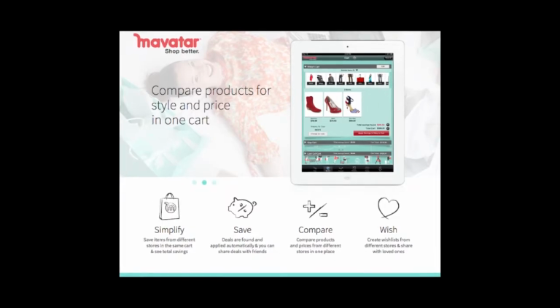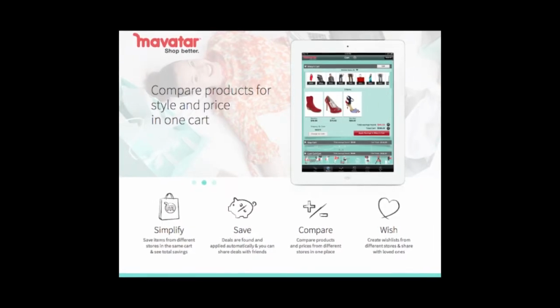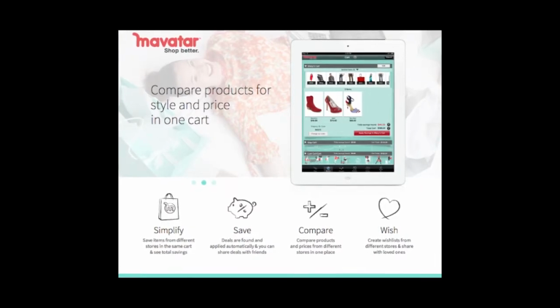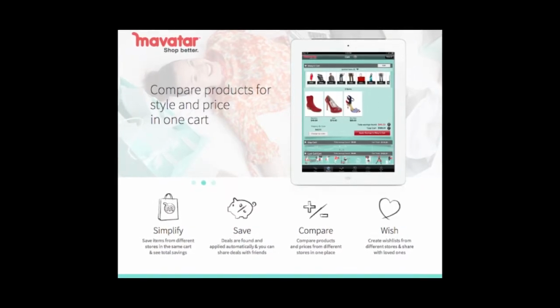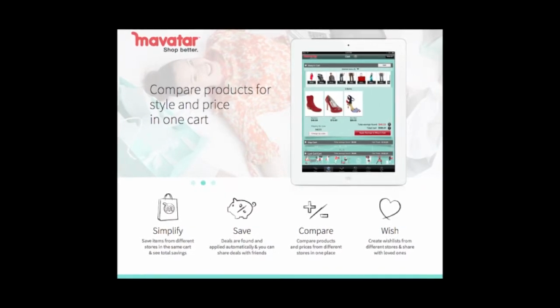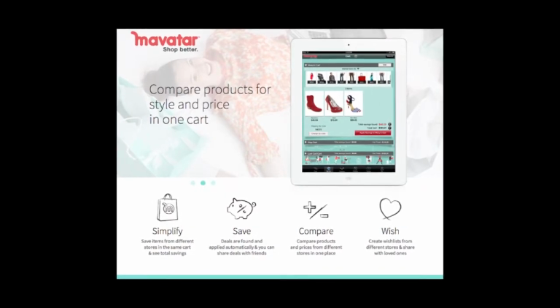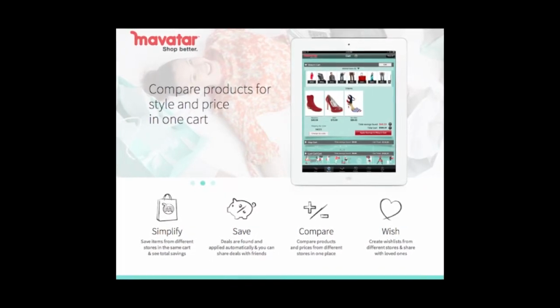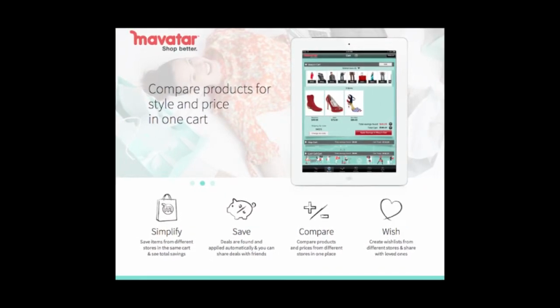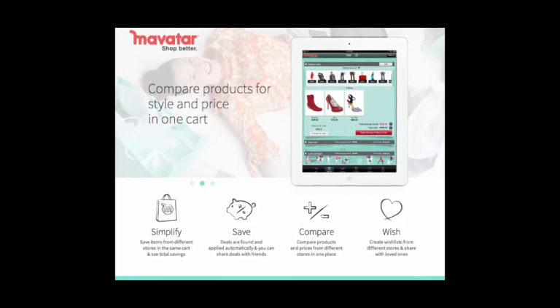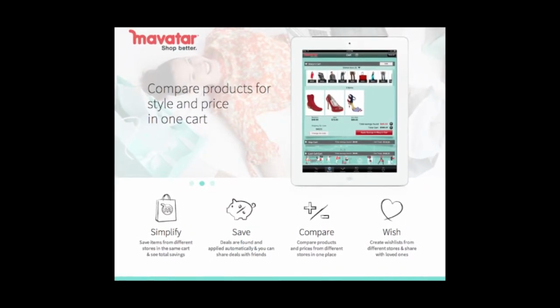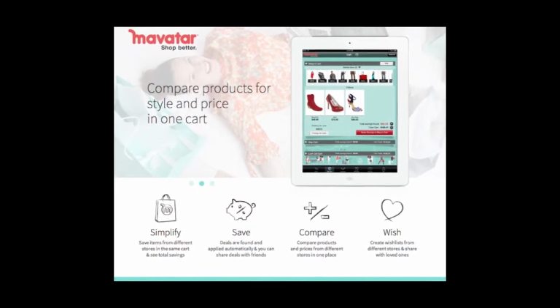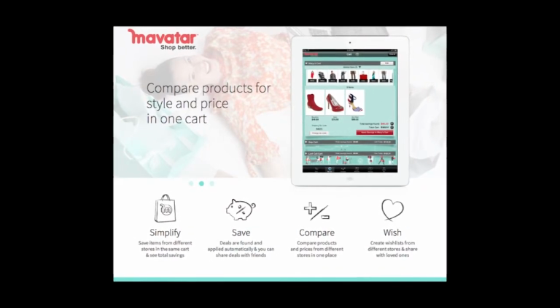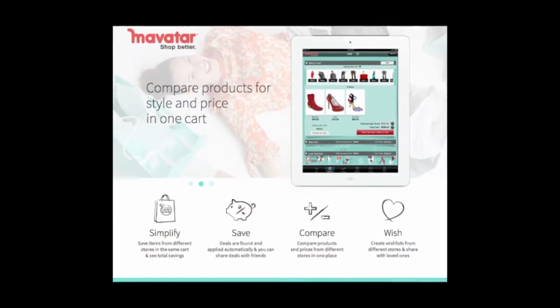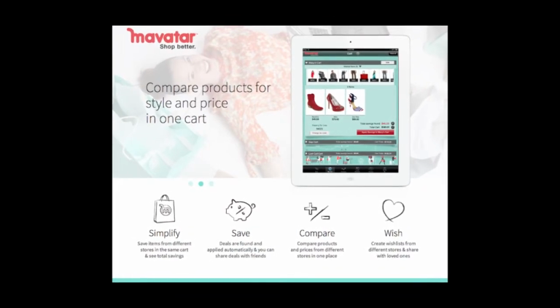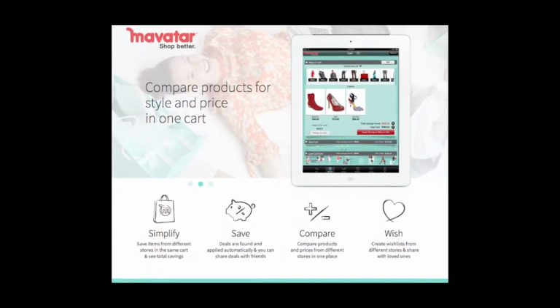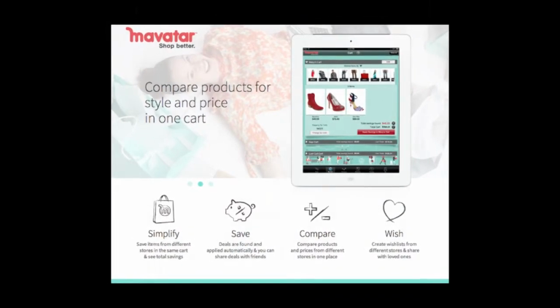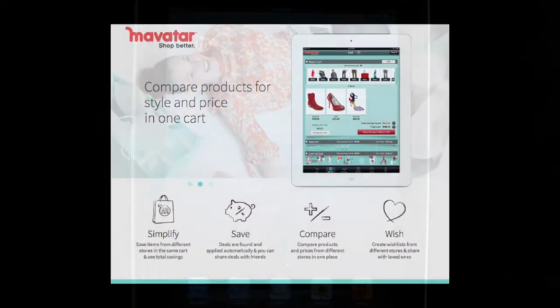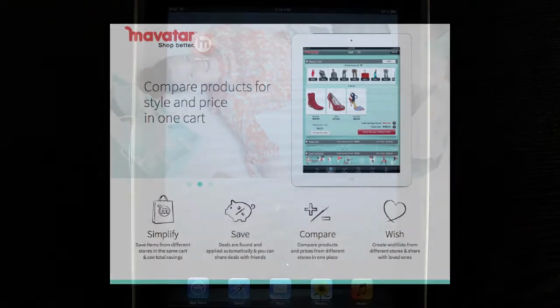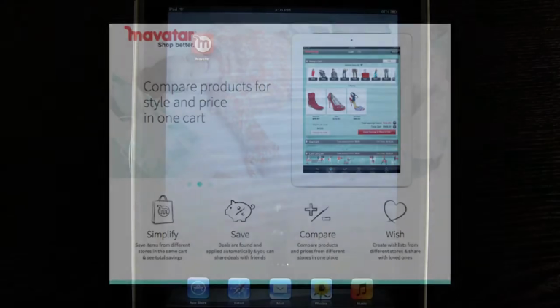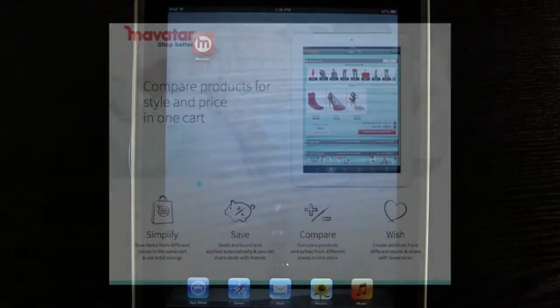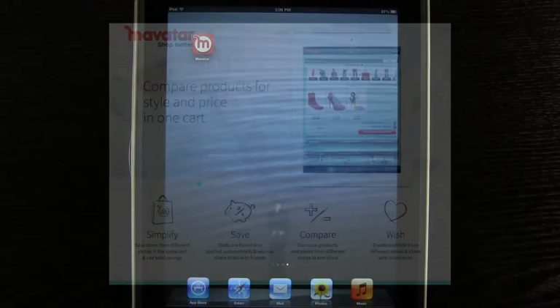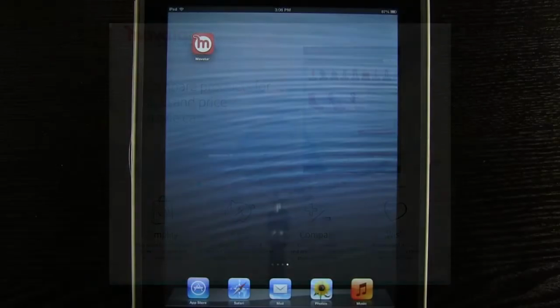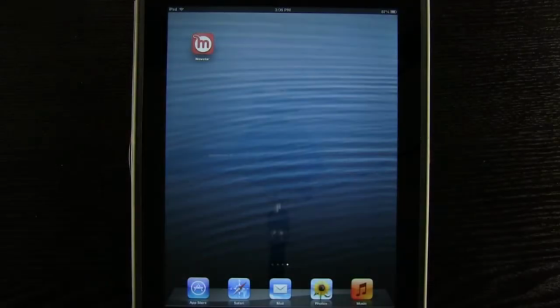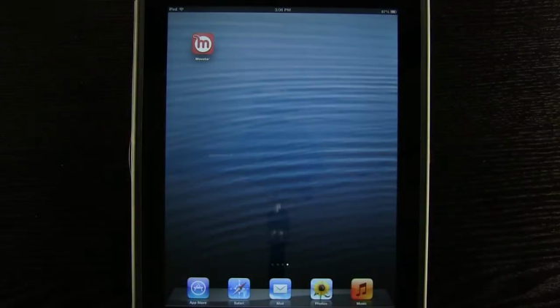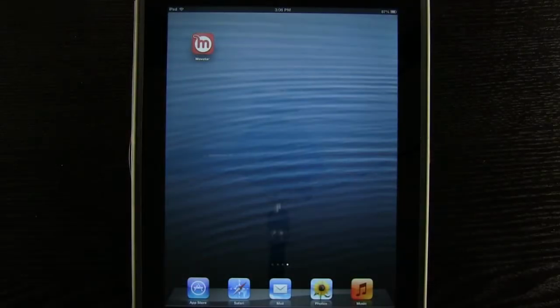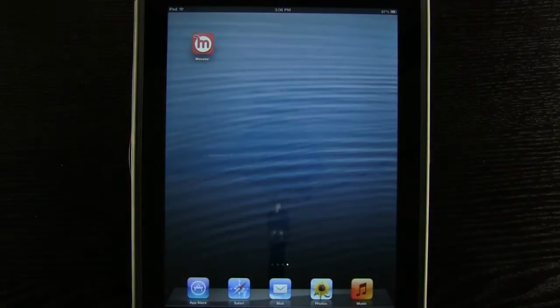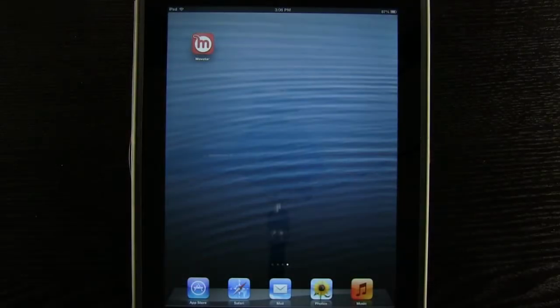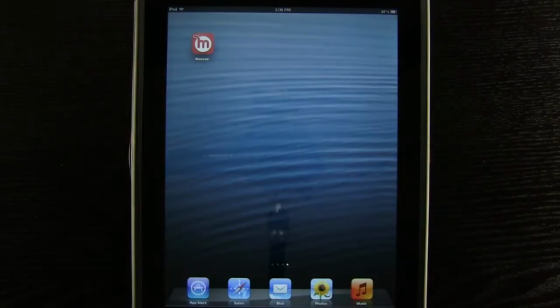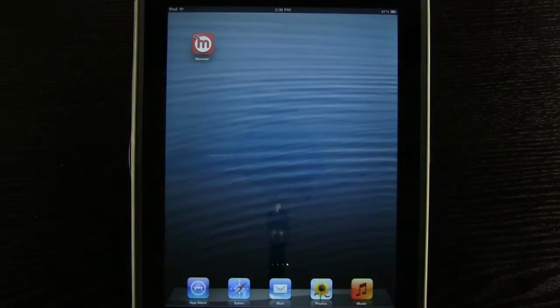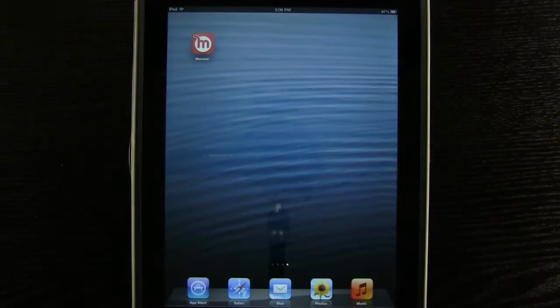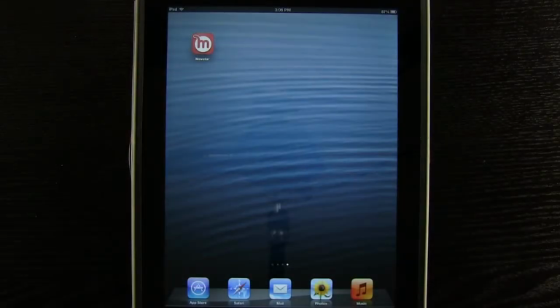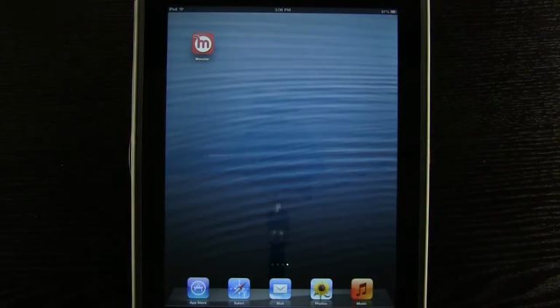Mavatar is a smart shopping cart that saves you money and organizes online shopping.